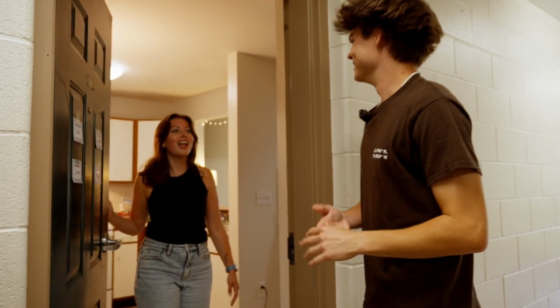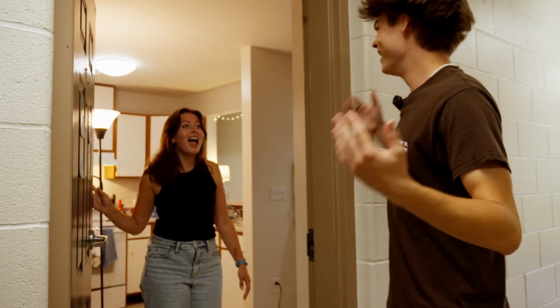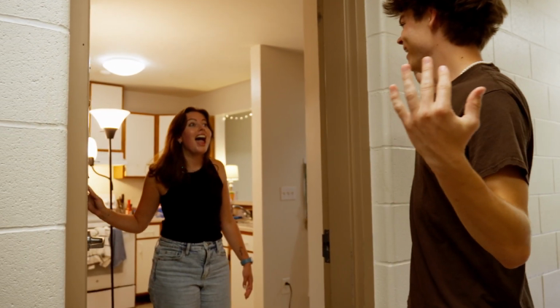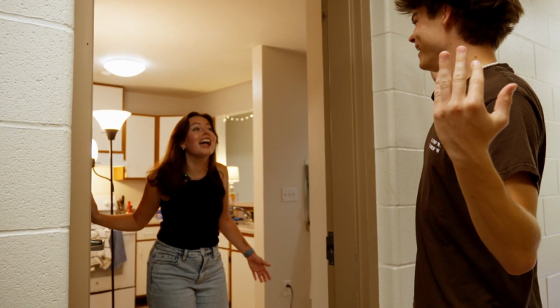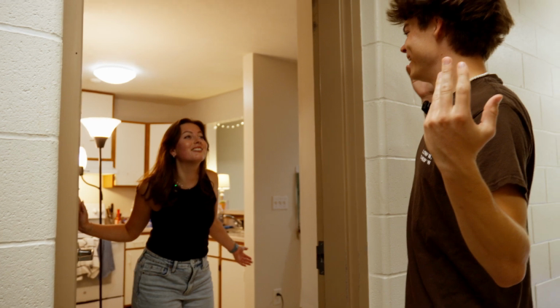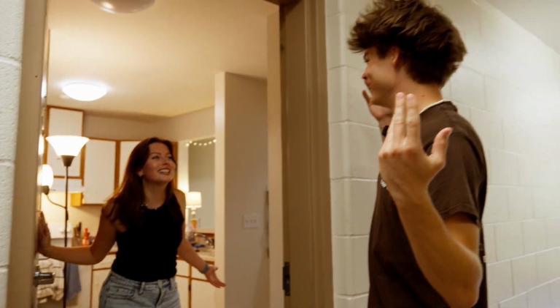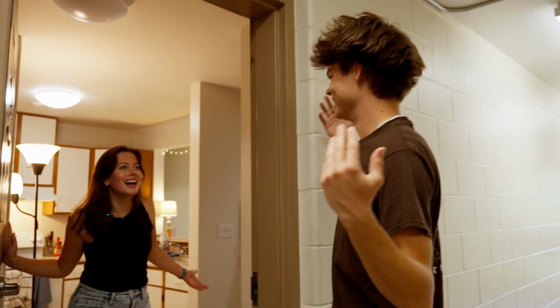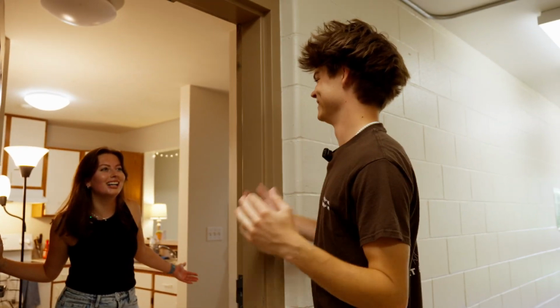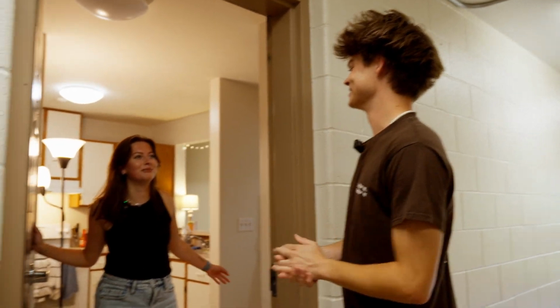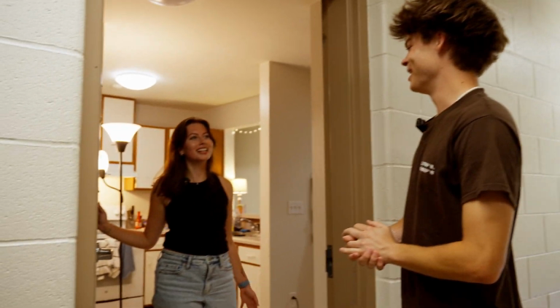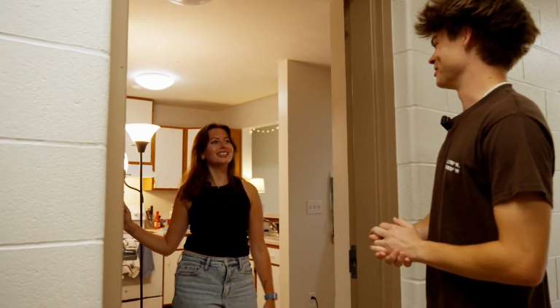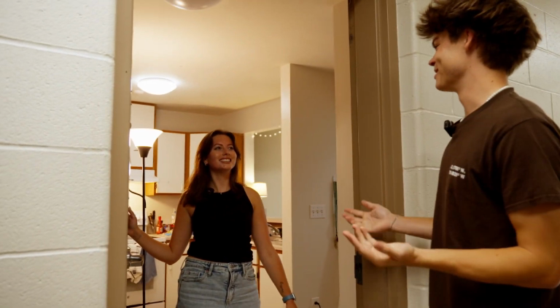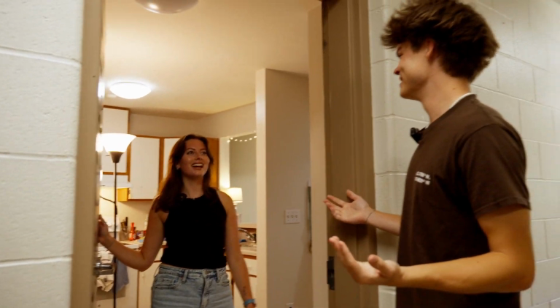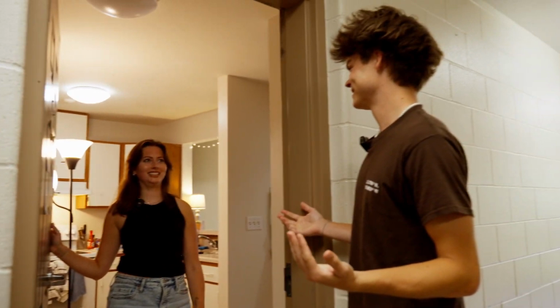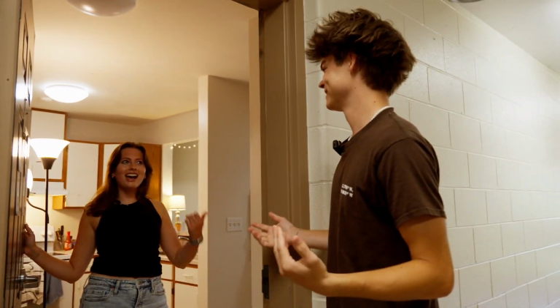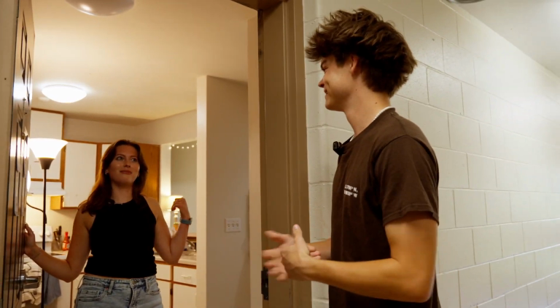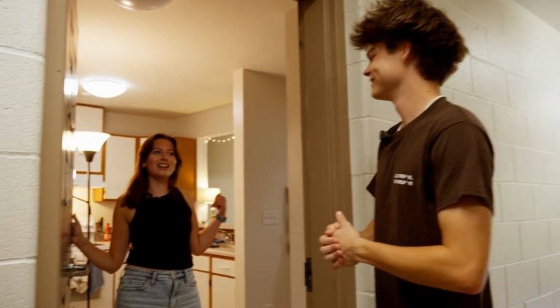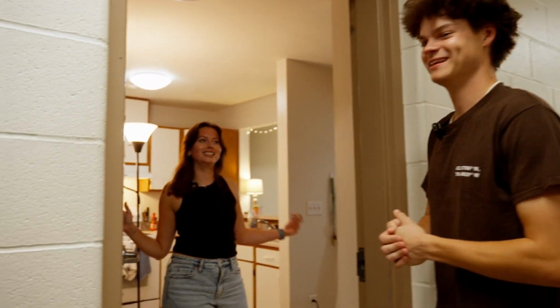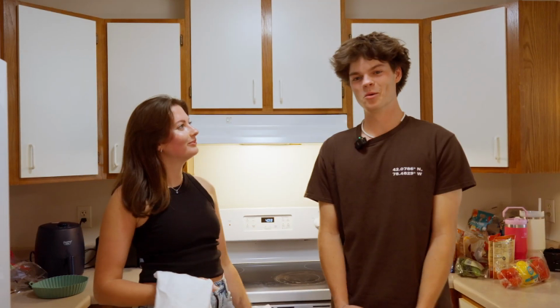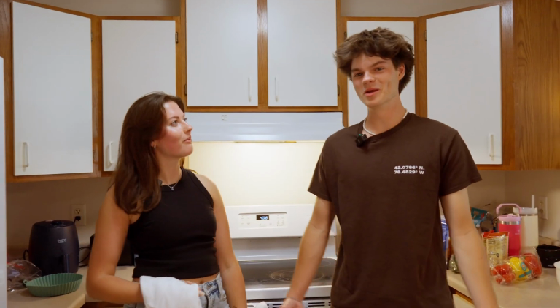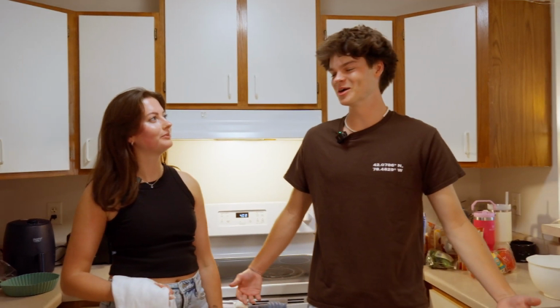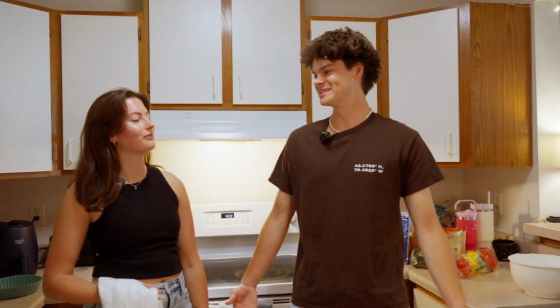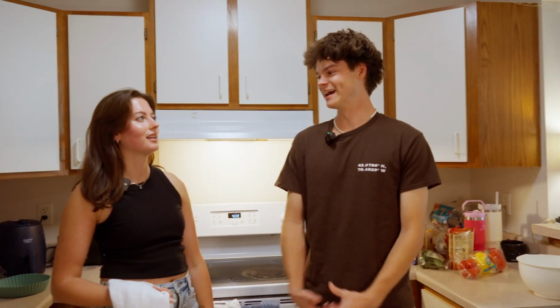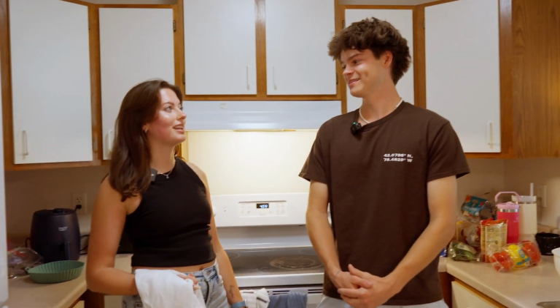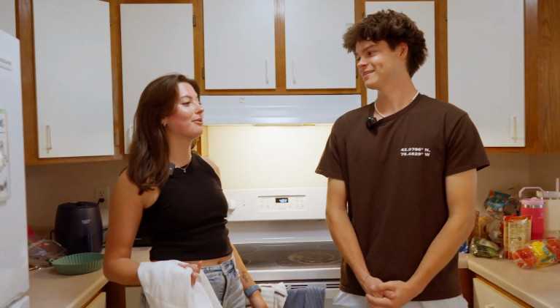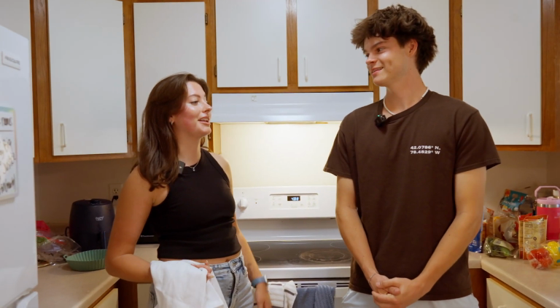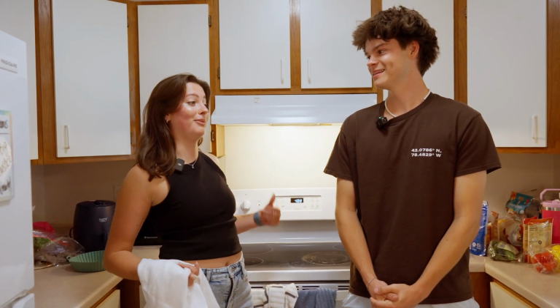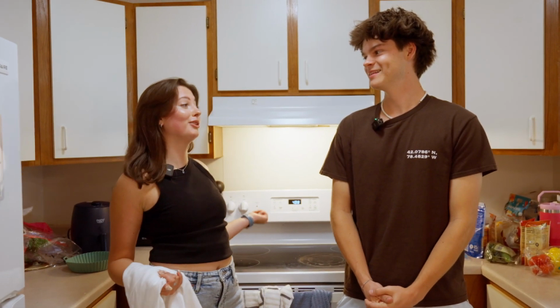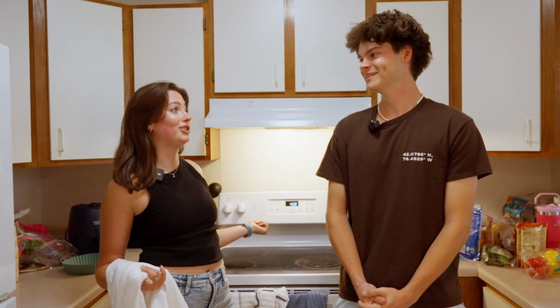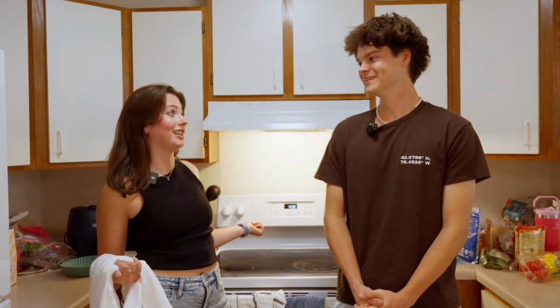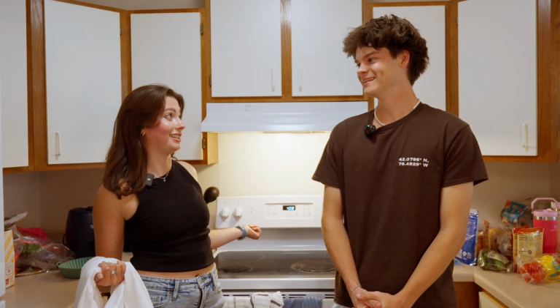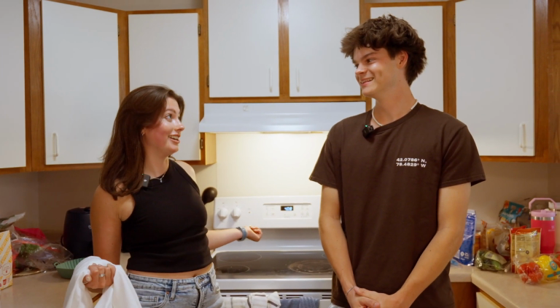Yo! What's up? Can we come in? Yeah, come on in. What are we cooking today? Today we're making buffalo chicken quesadillas.